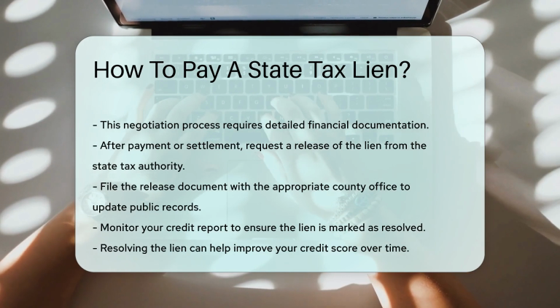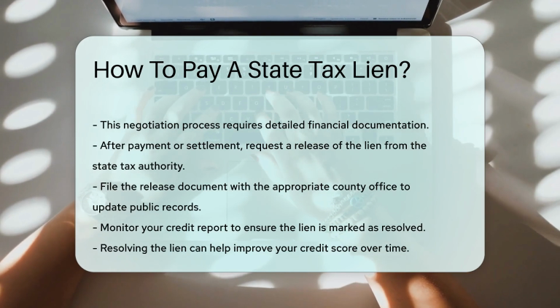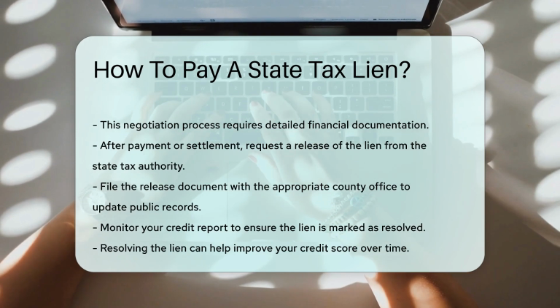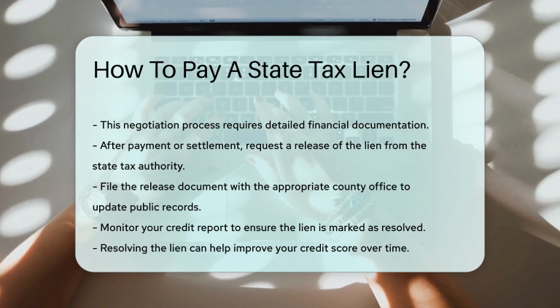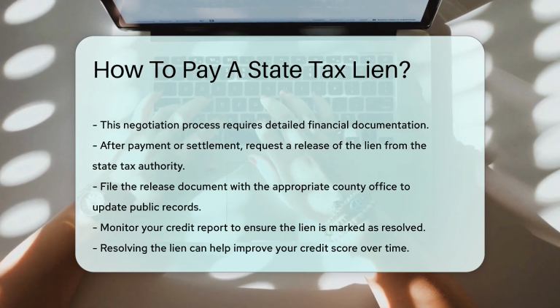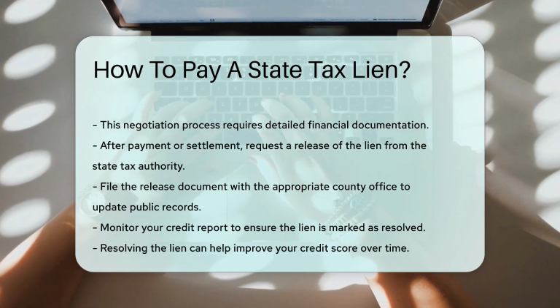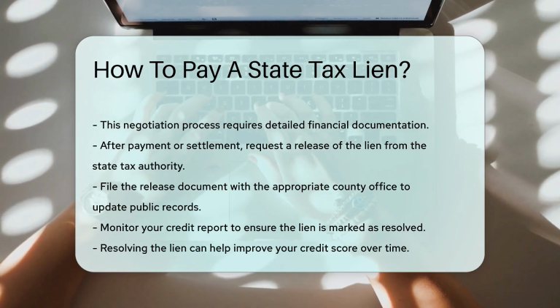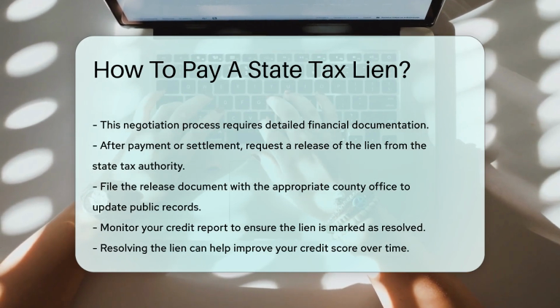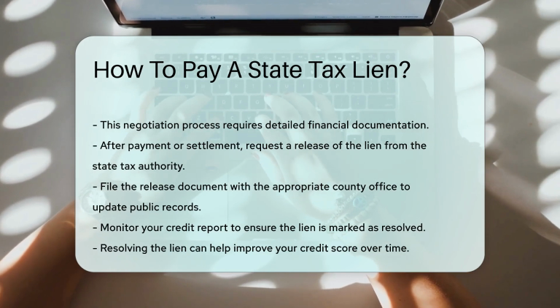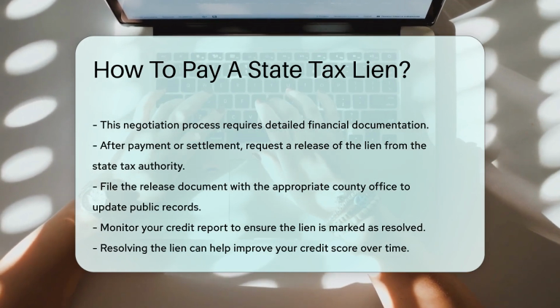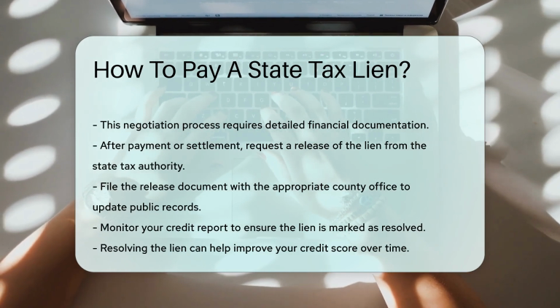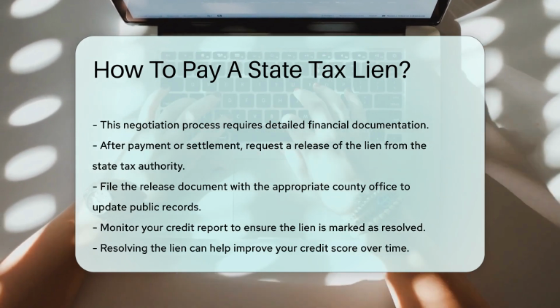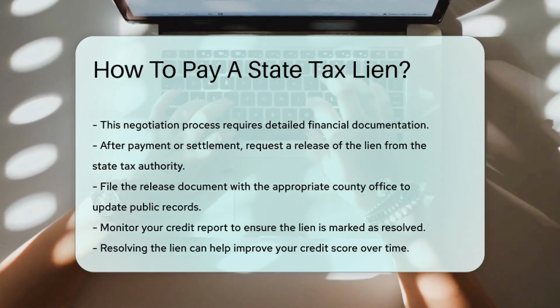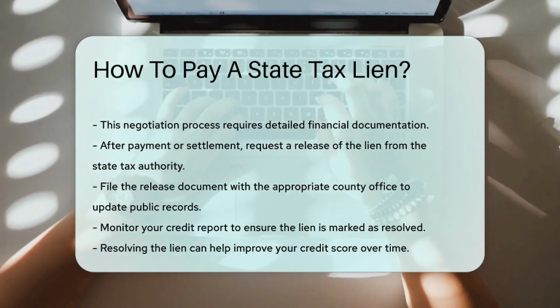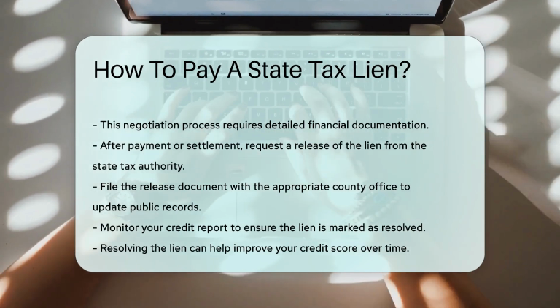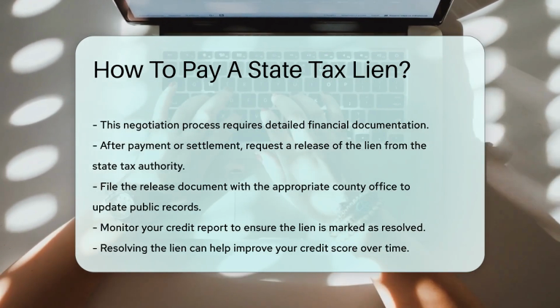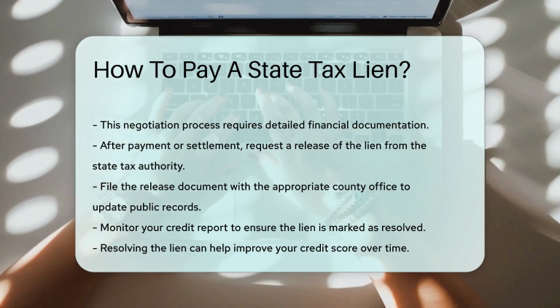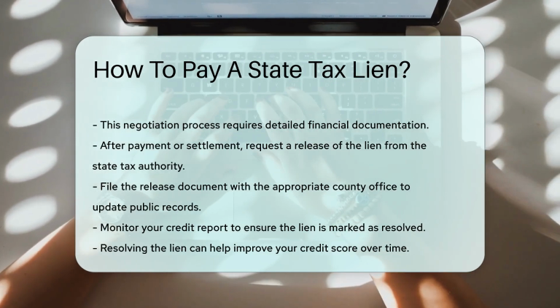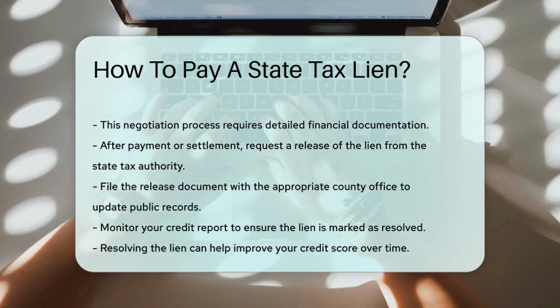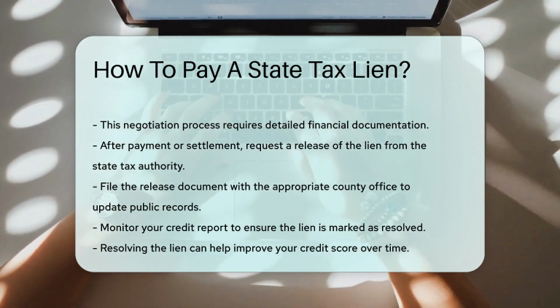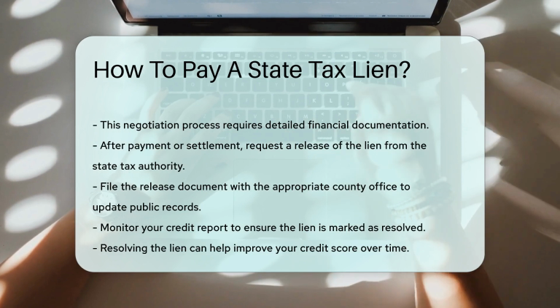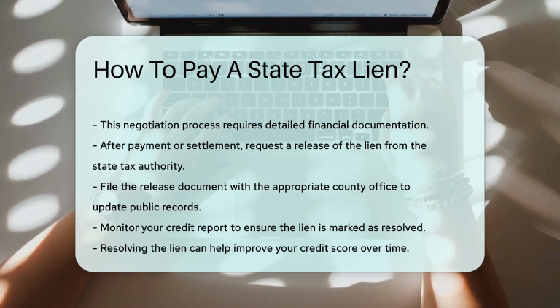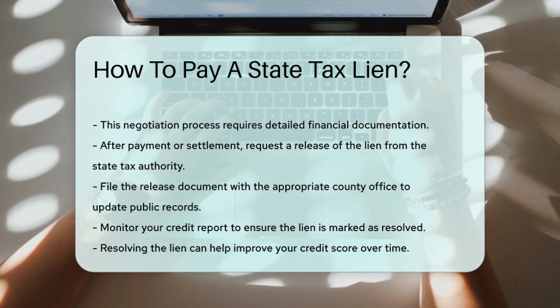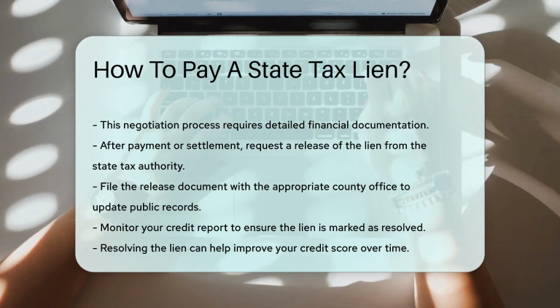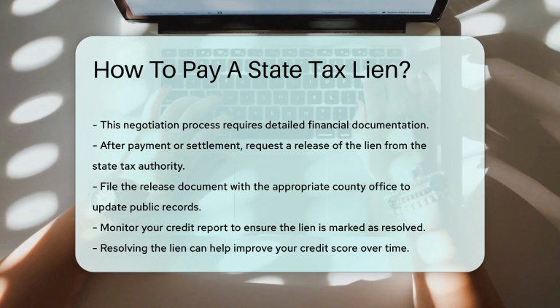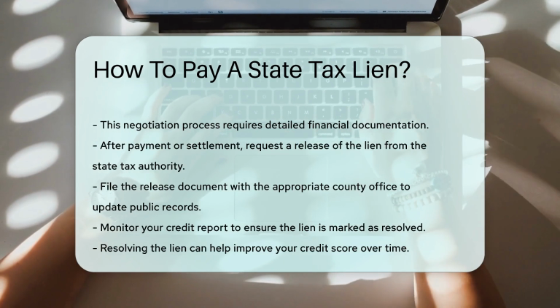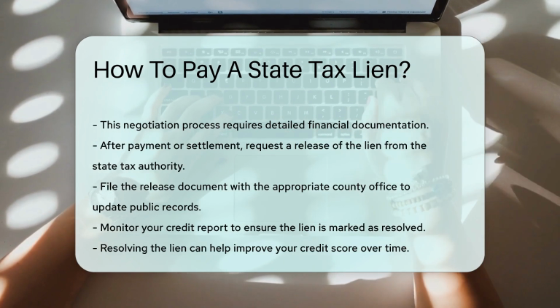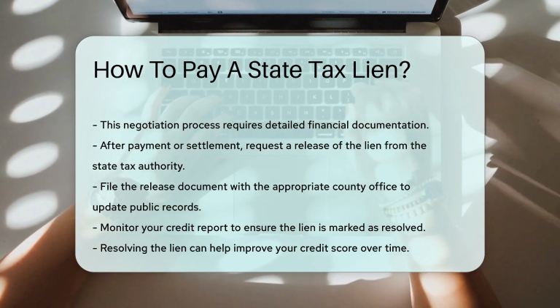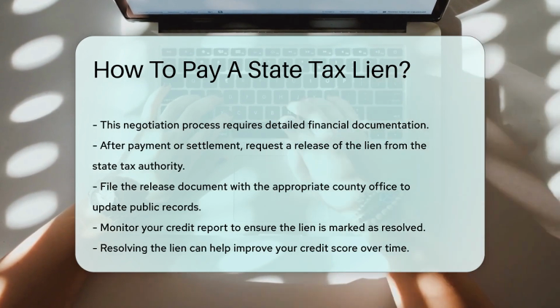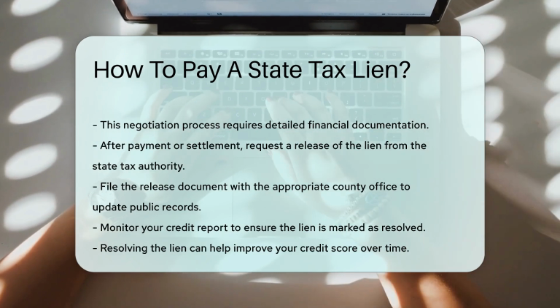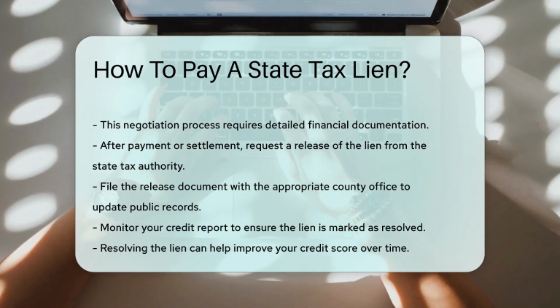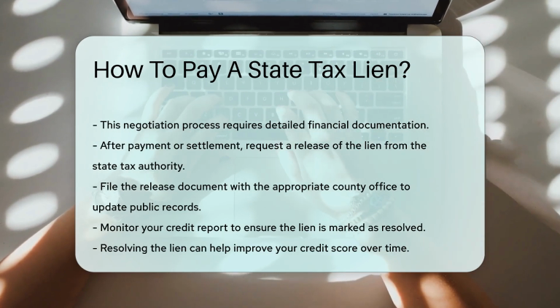Finally, monitor your credit report. Ensure that the lien is marked as resolved. This can help improve your credit score over time.